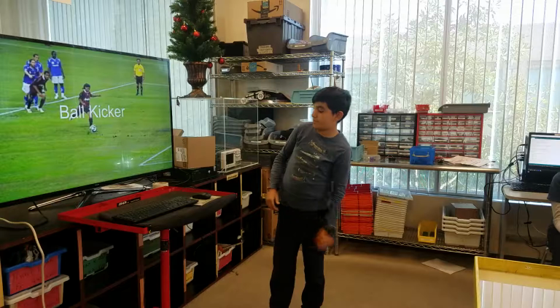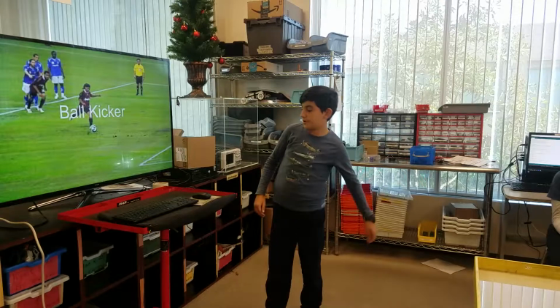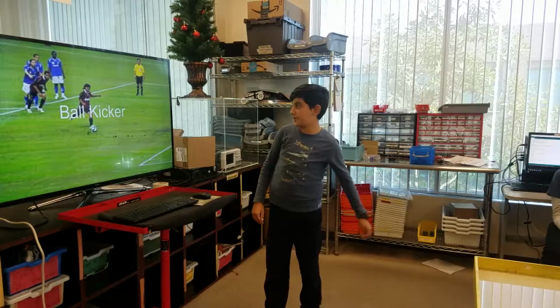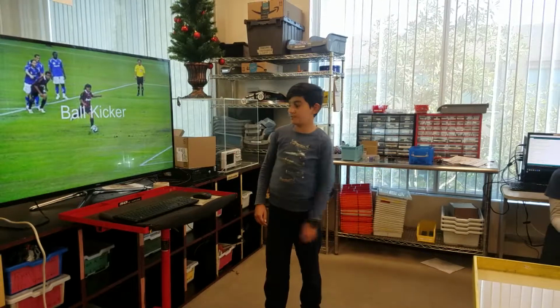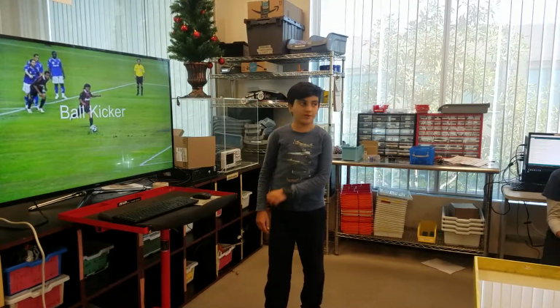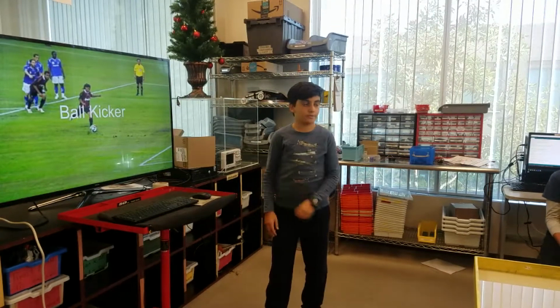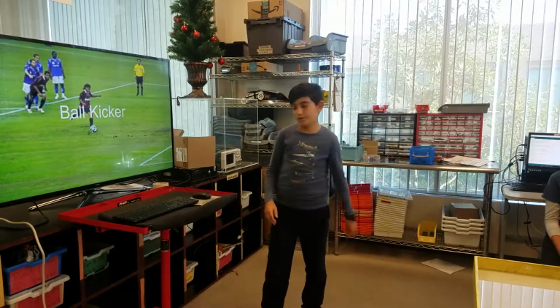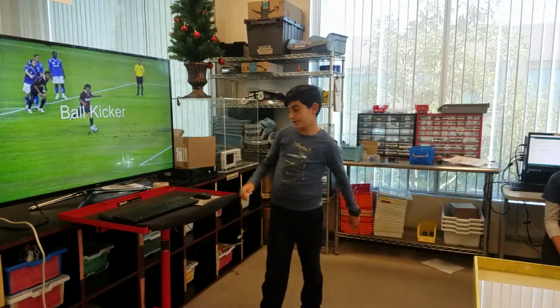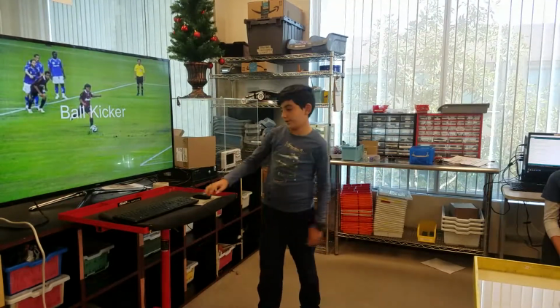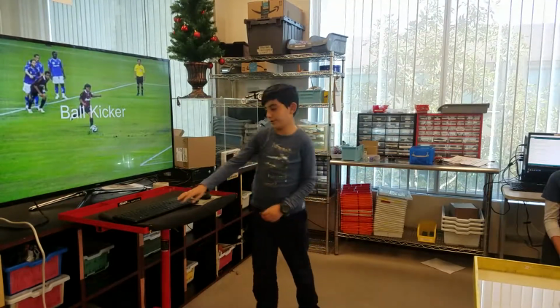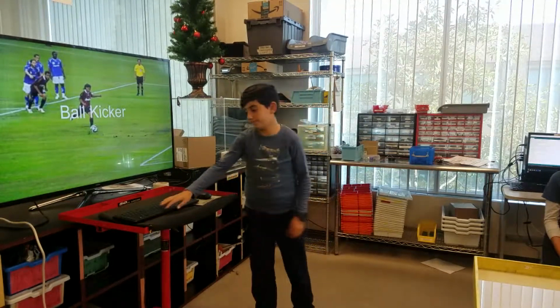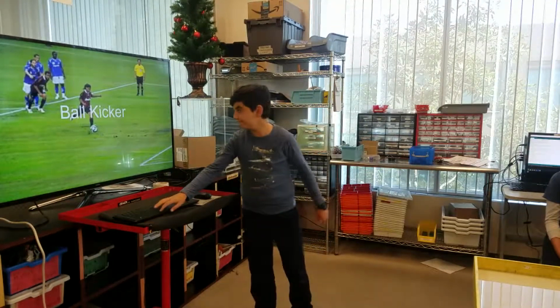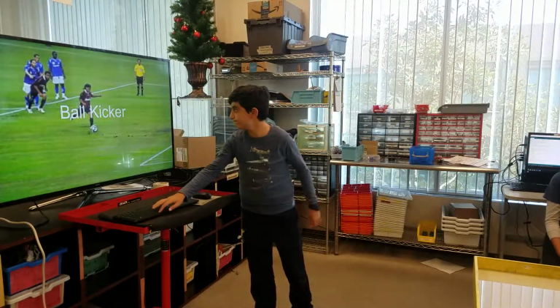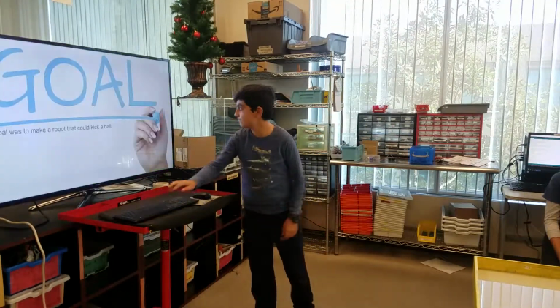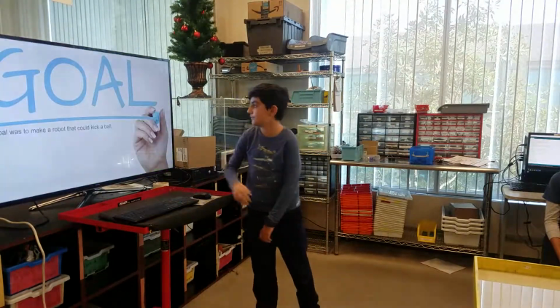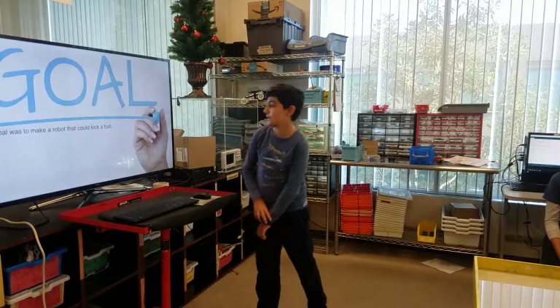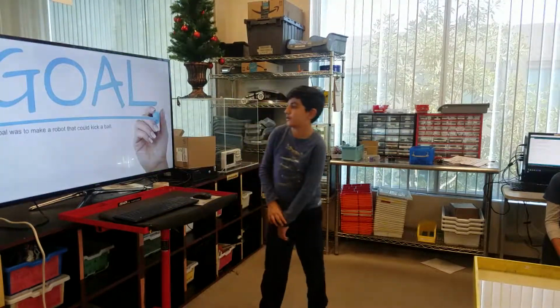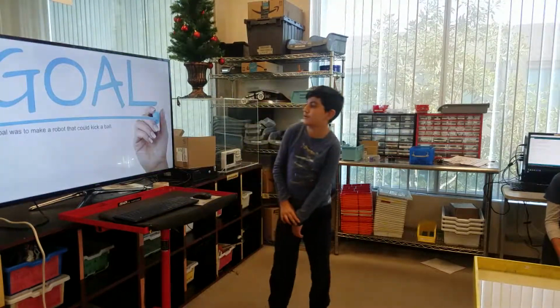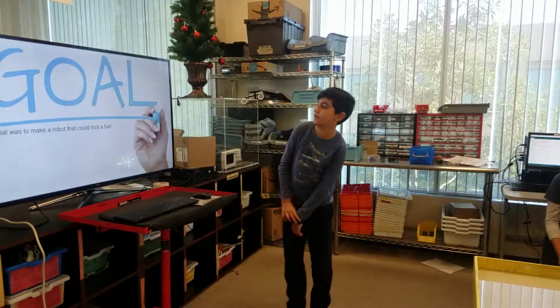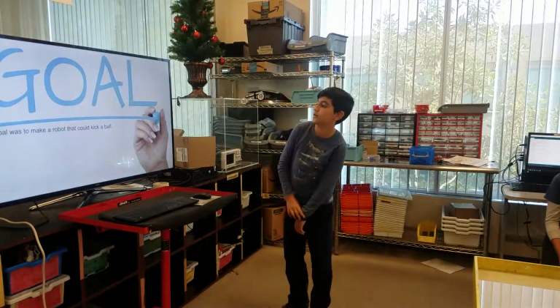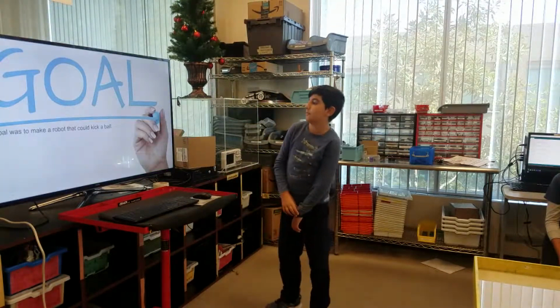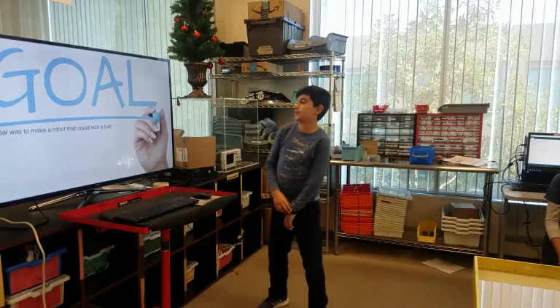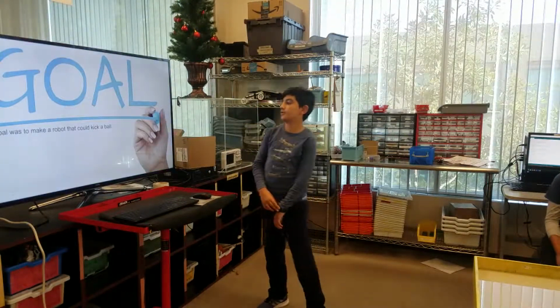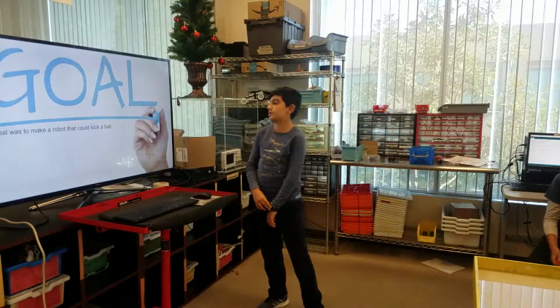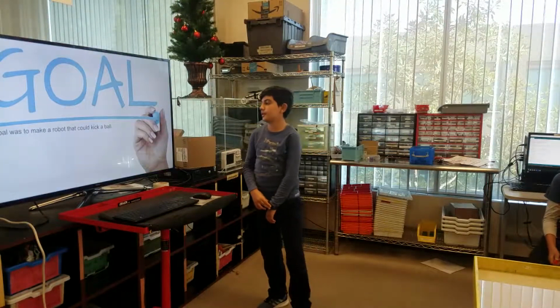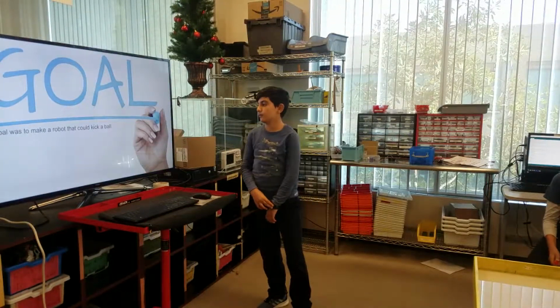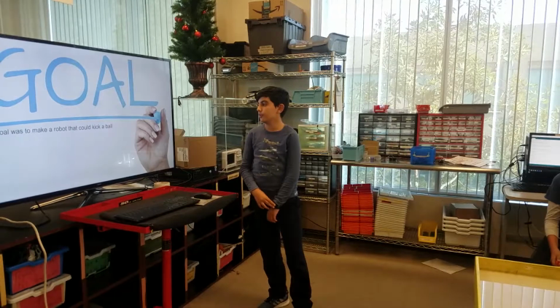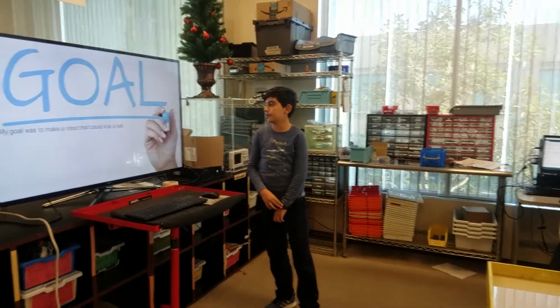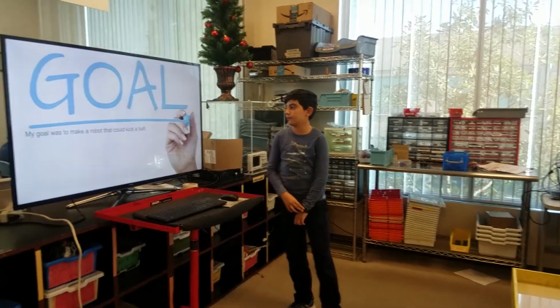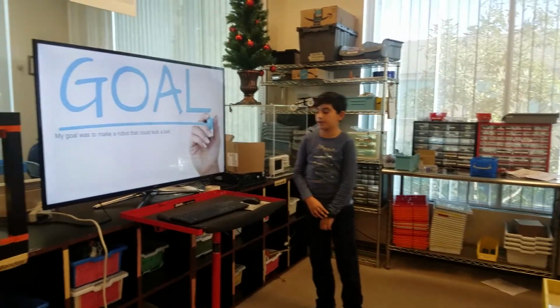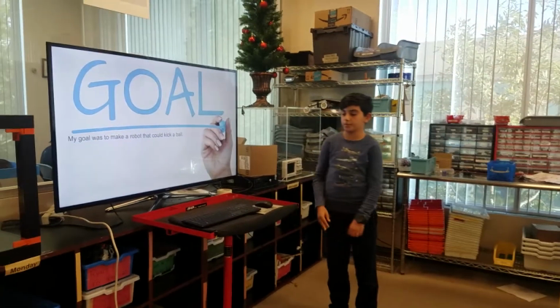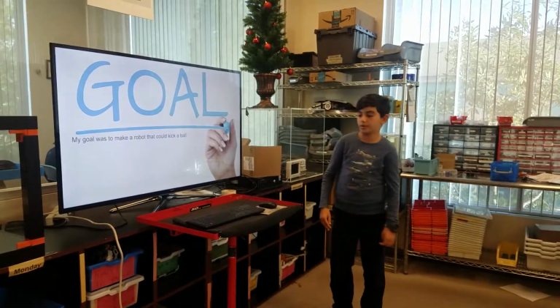My project was on a ball kicker. My goal was to make a robot that would kick a ball.